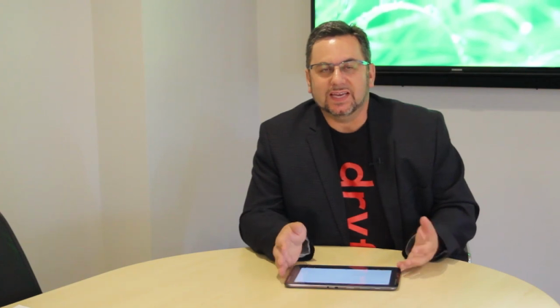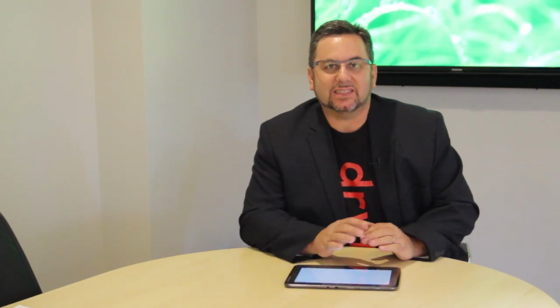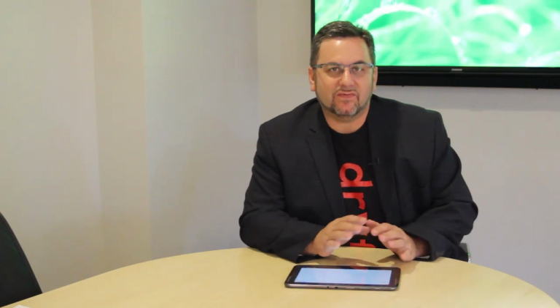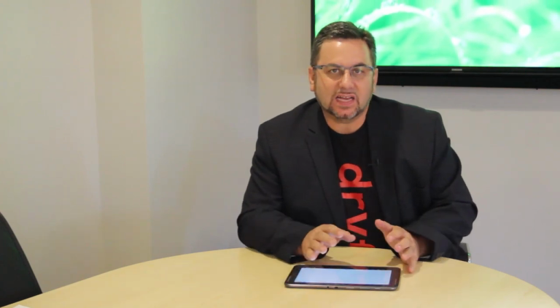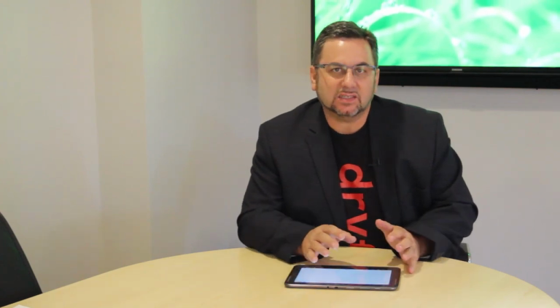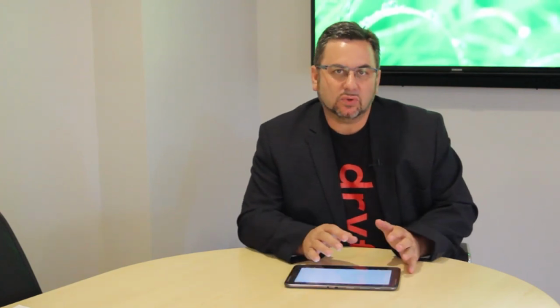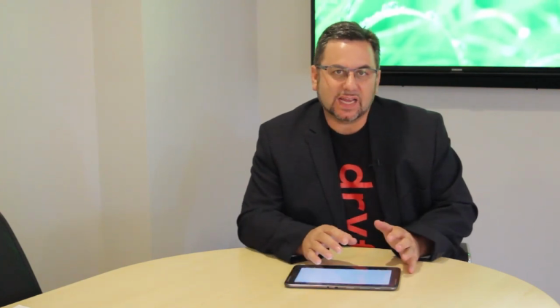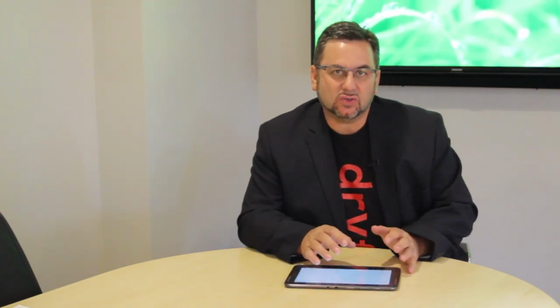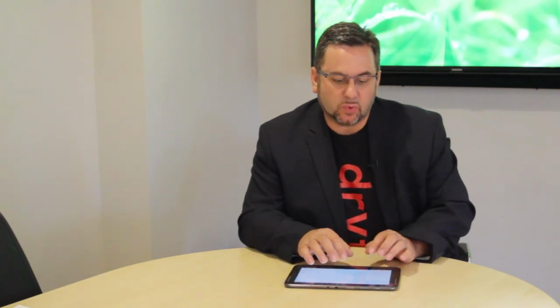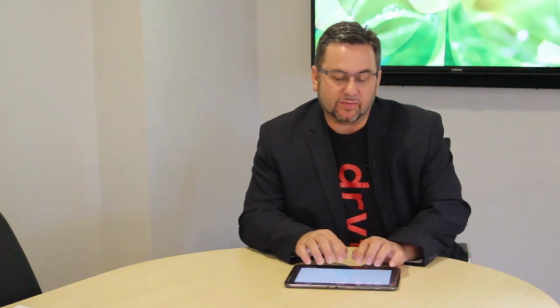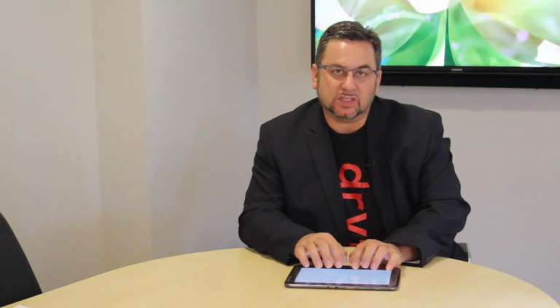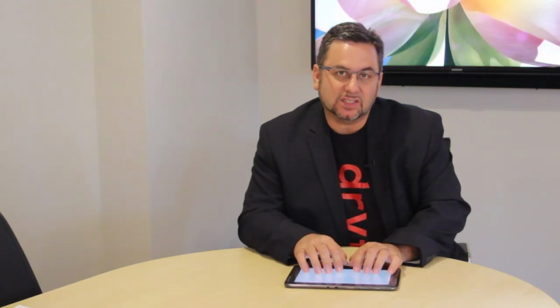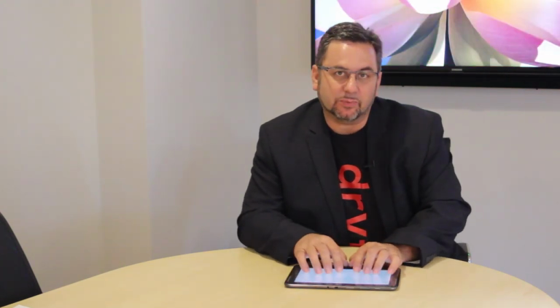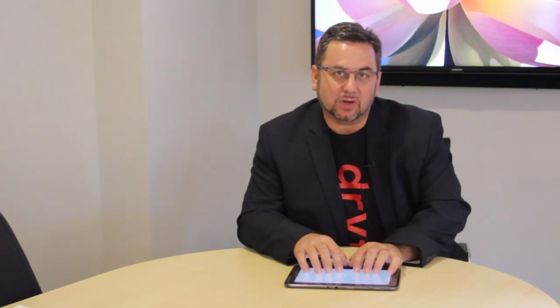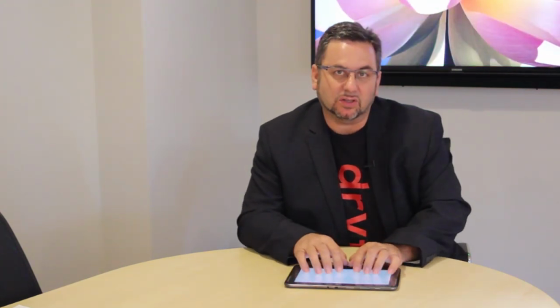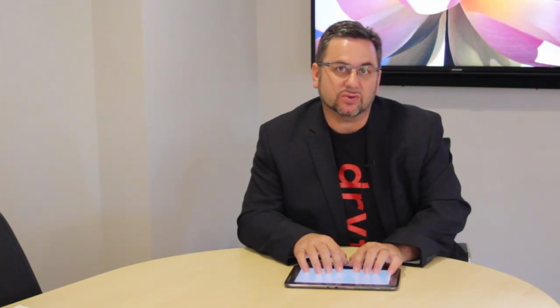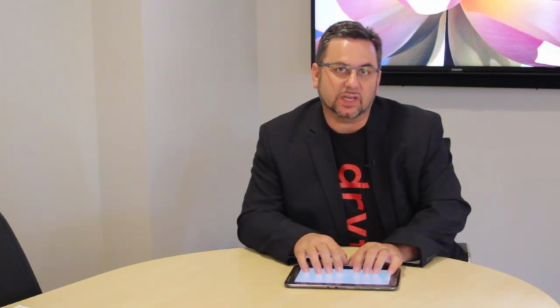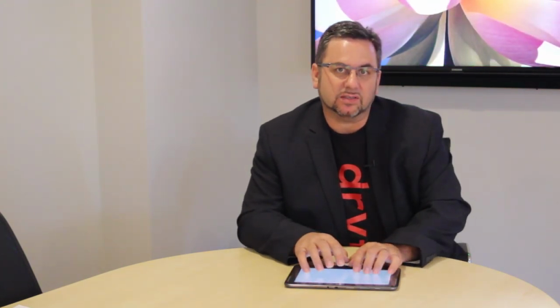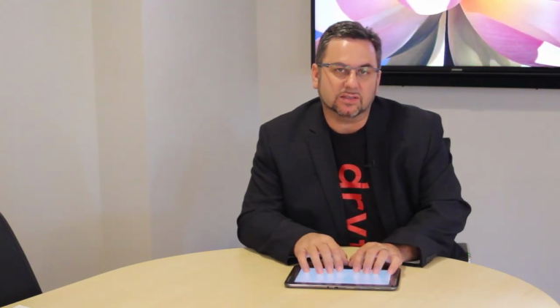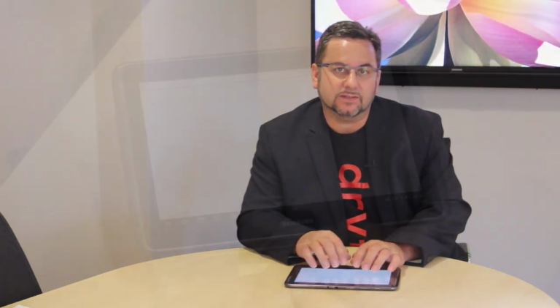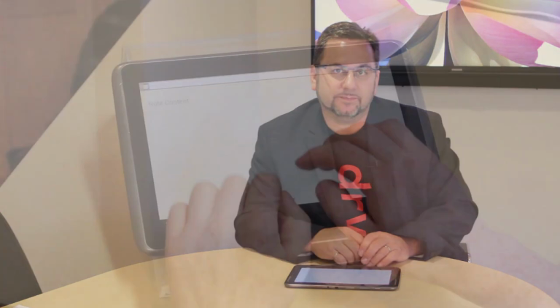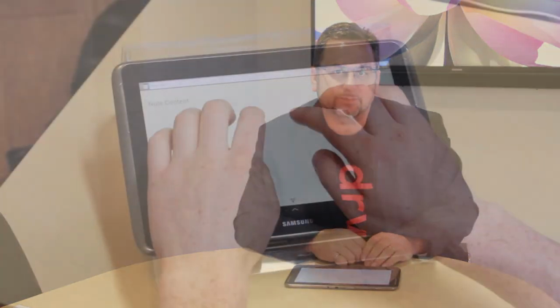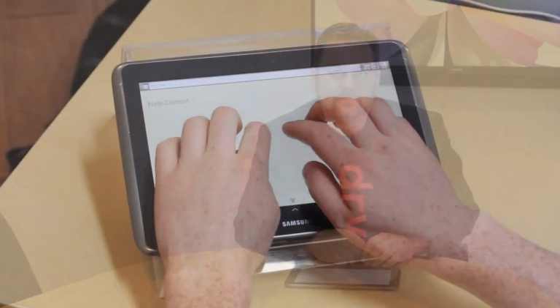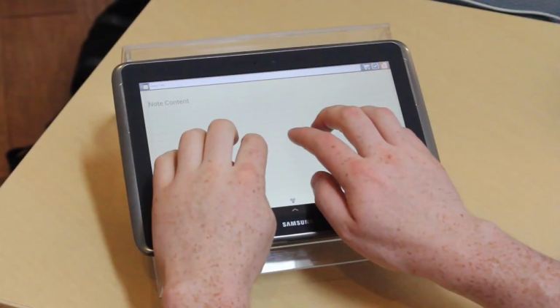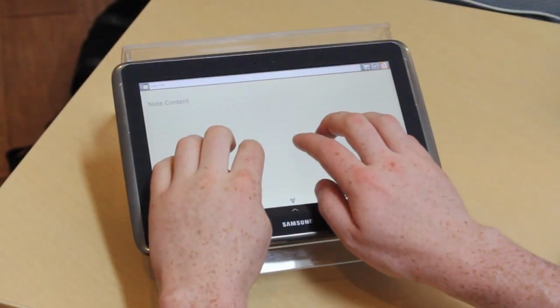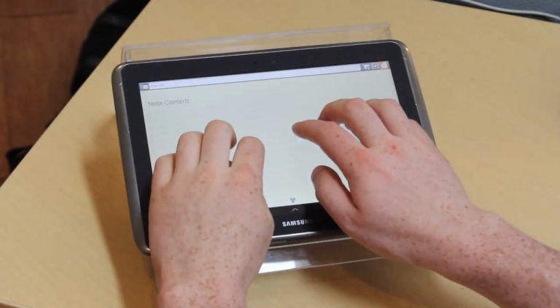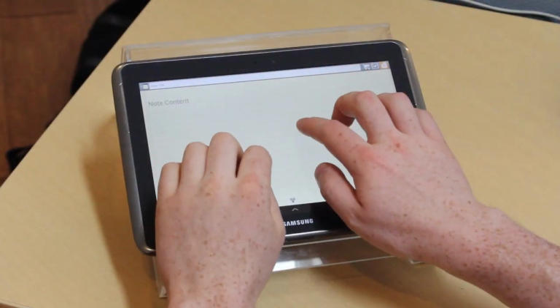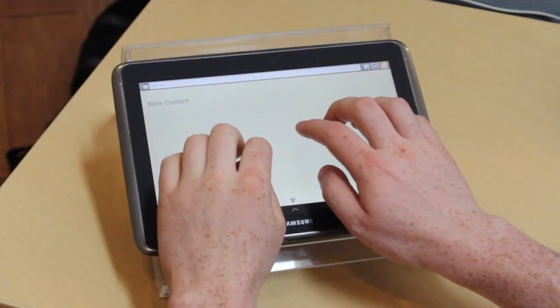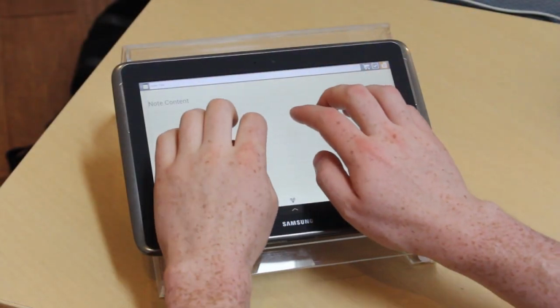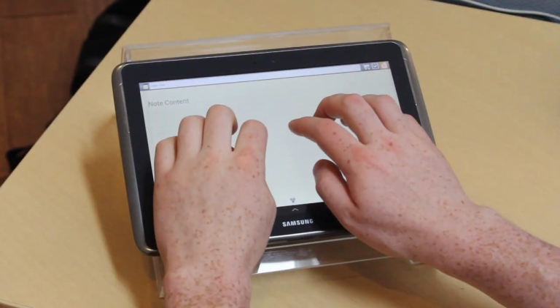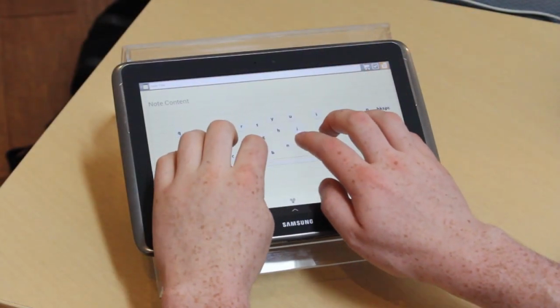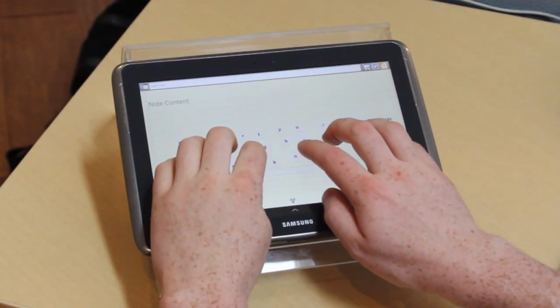It's the fastest, most natural way for touch typing on screens. Drift is incredibly easy to use.